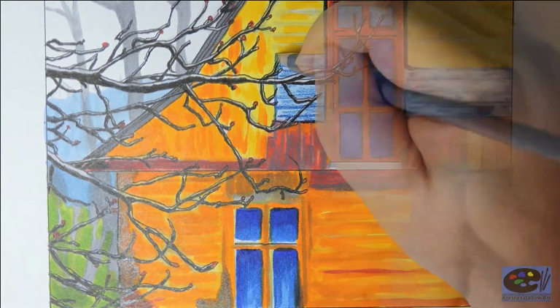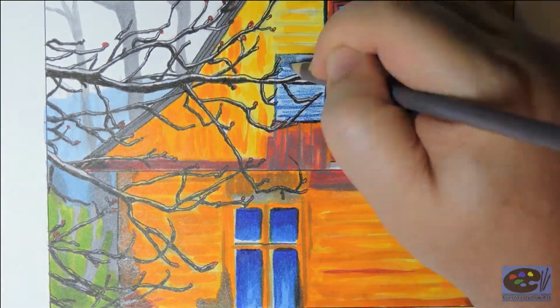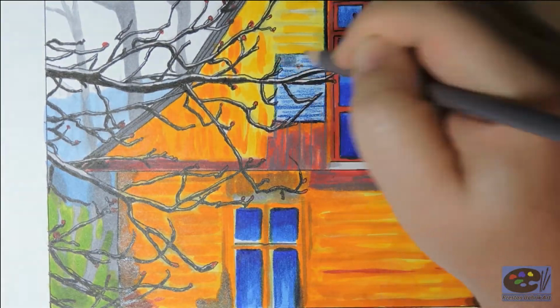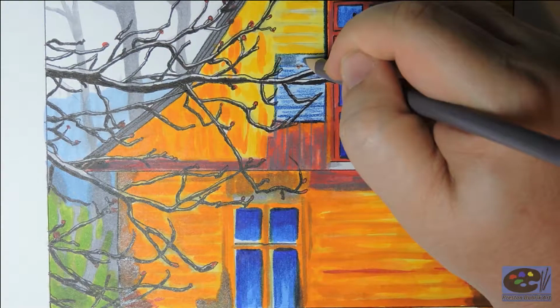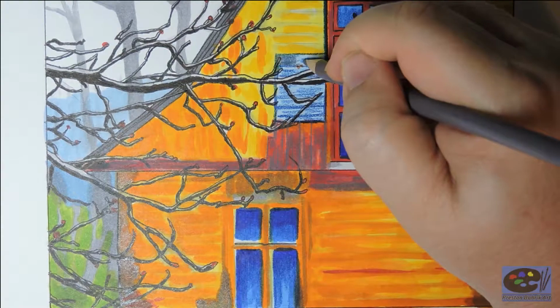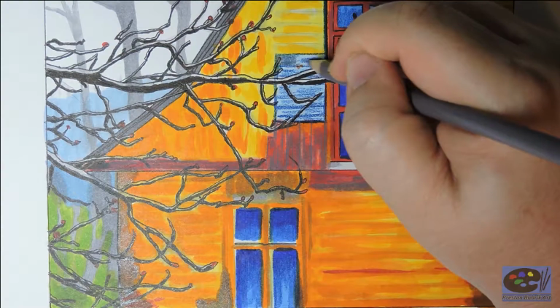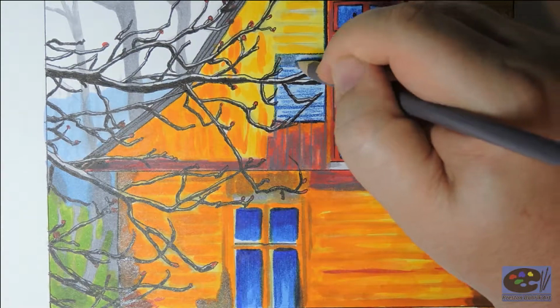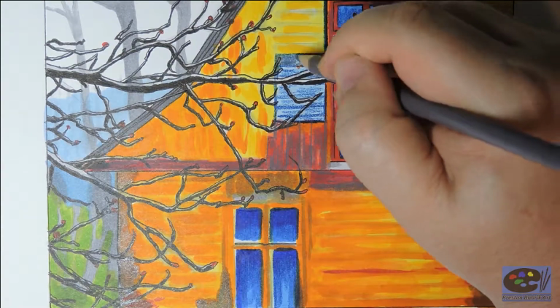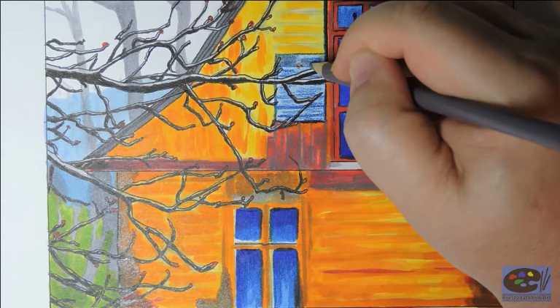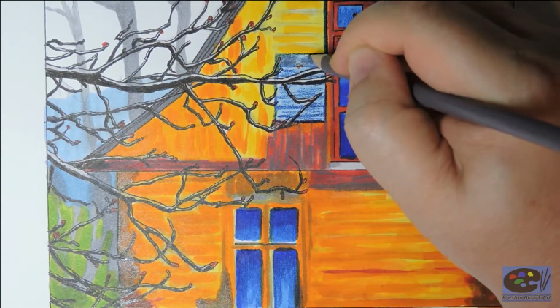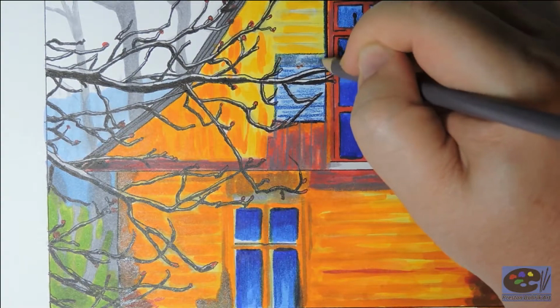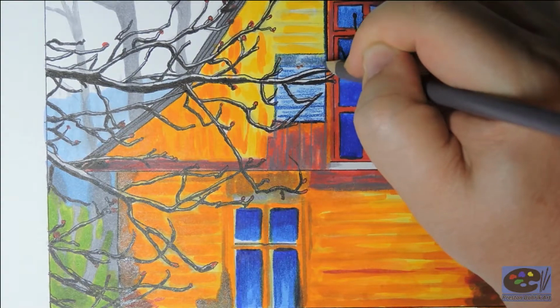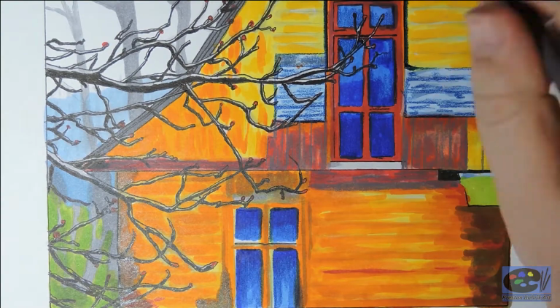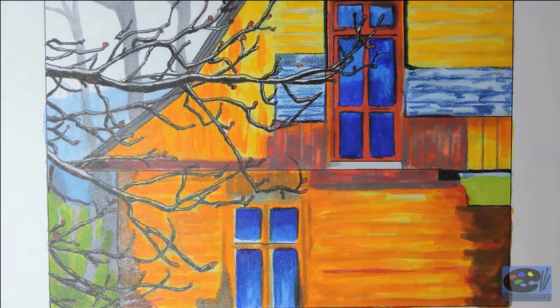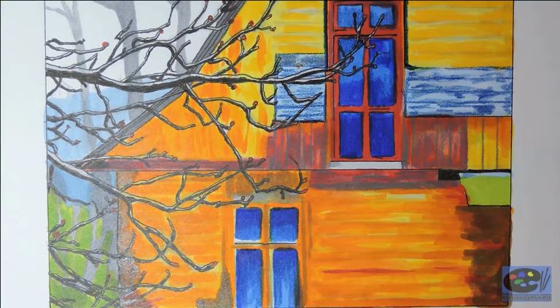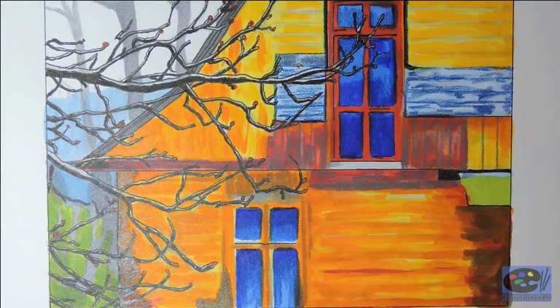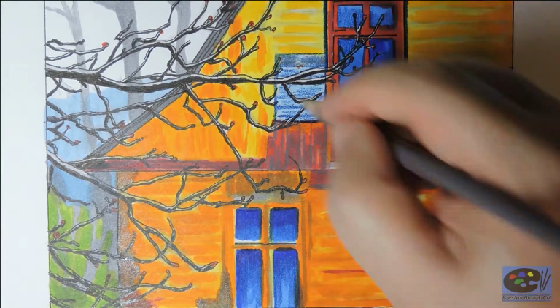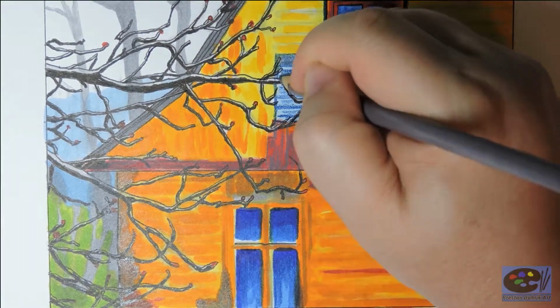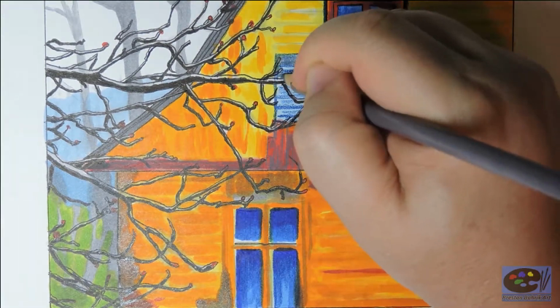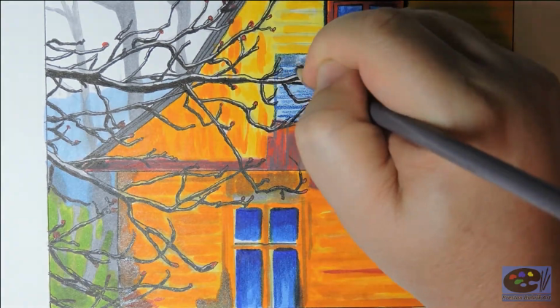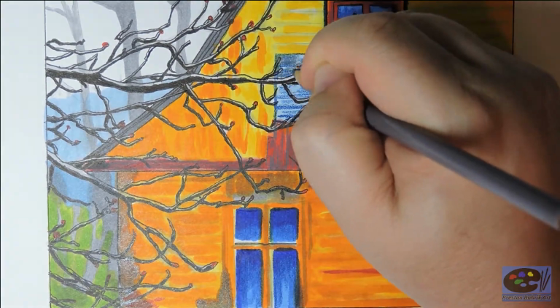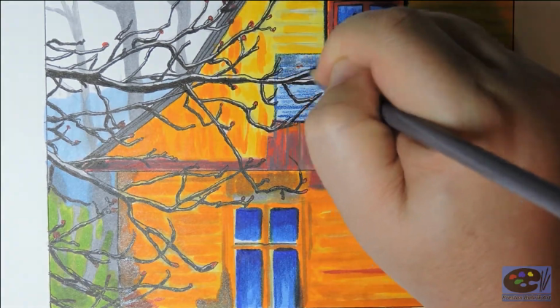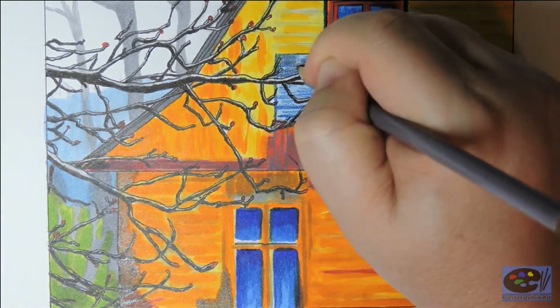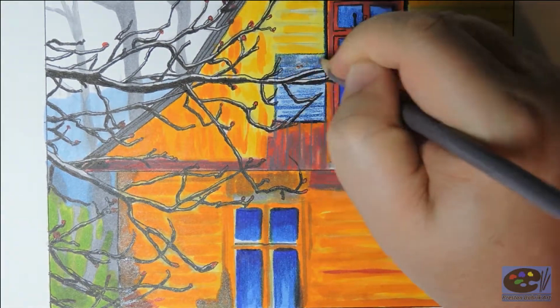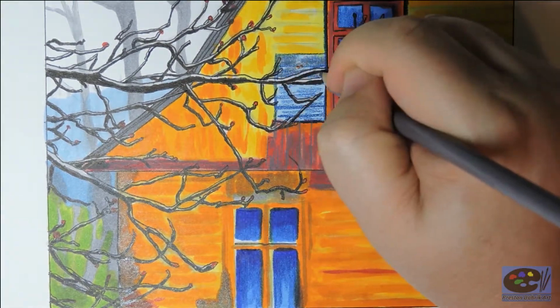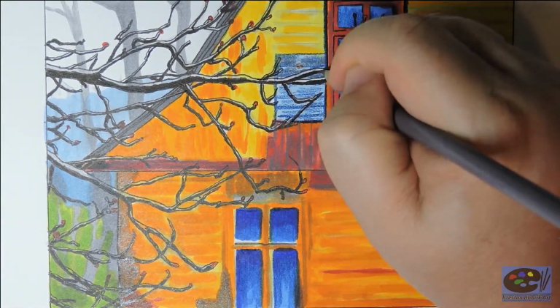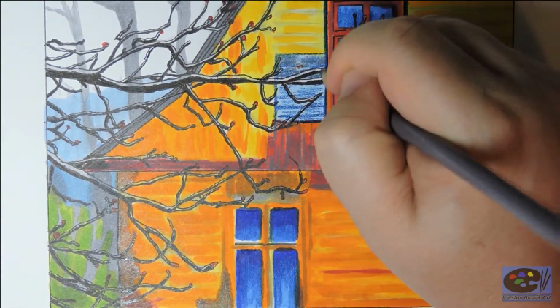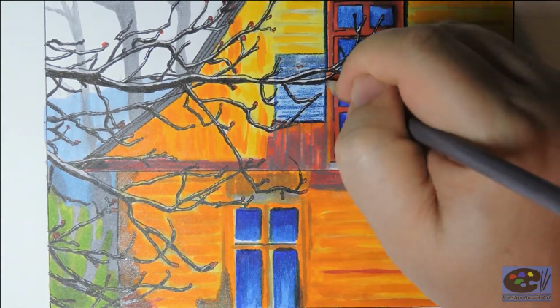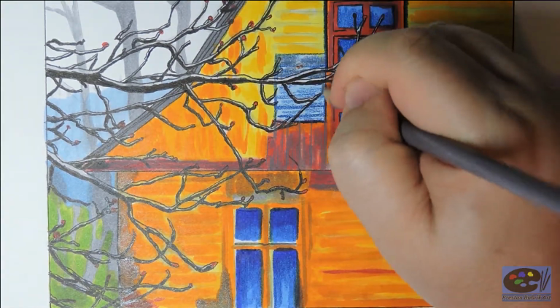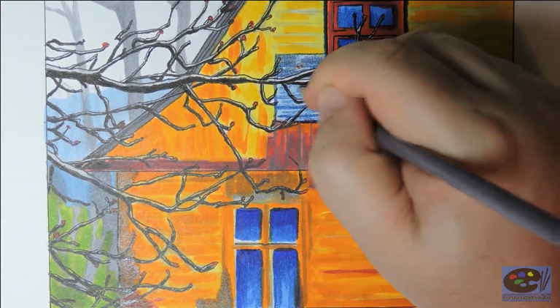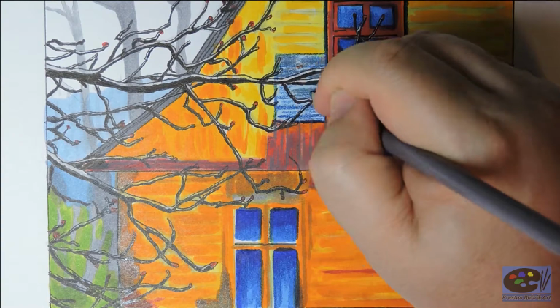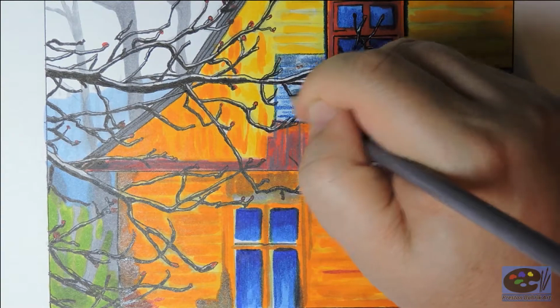Here I start adding more layers with a gray colored pencil, and also using it to blend a little bit on the windows.